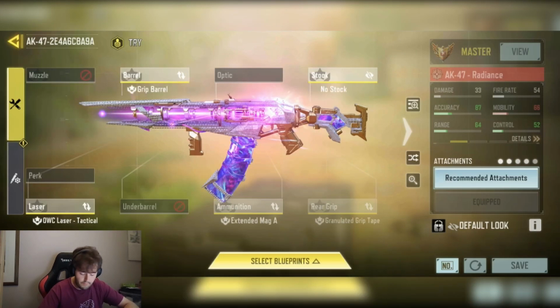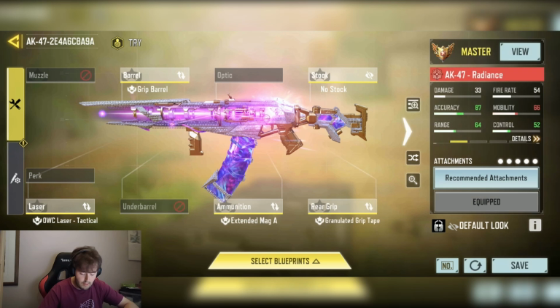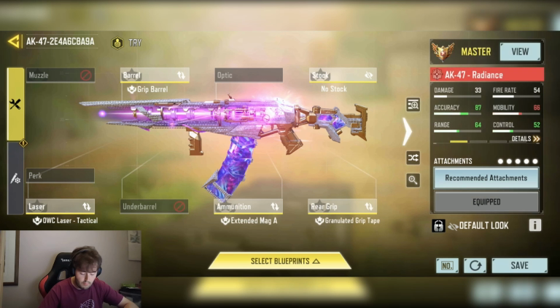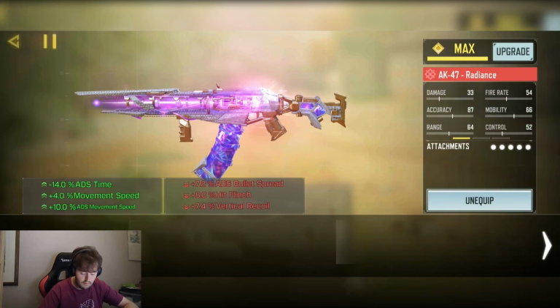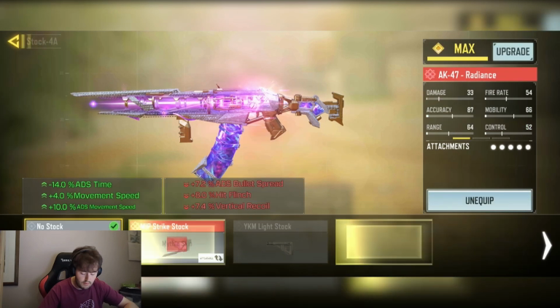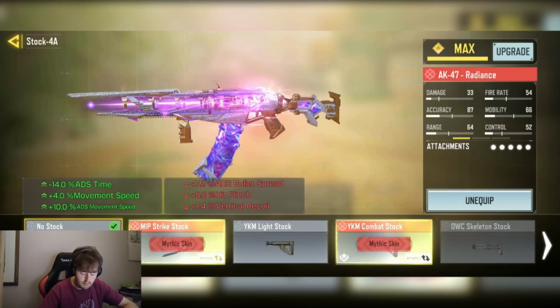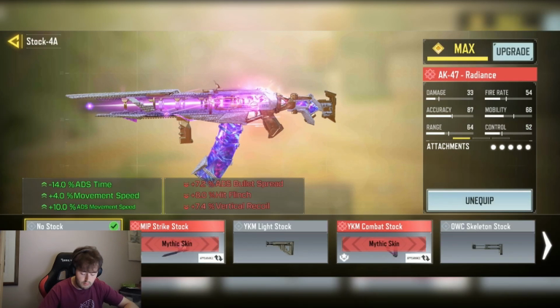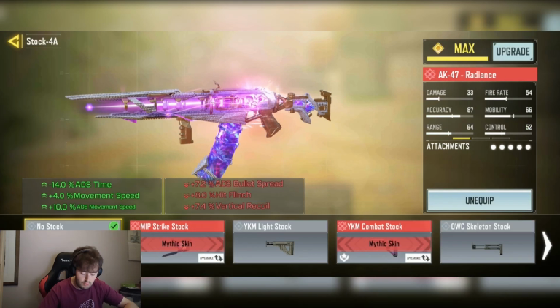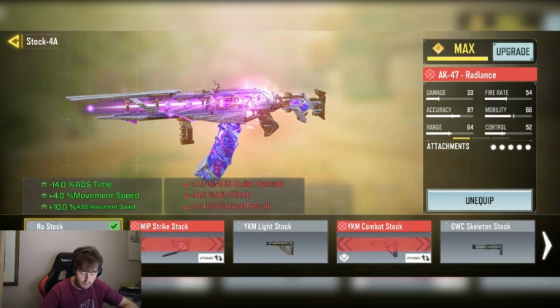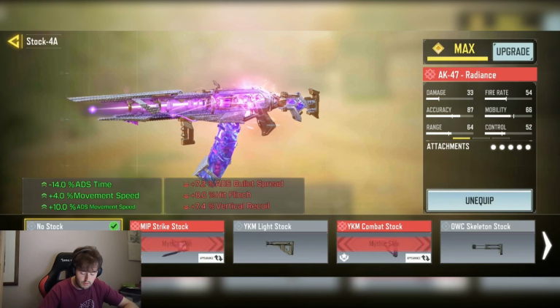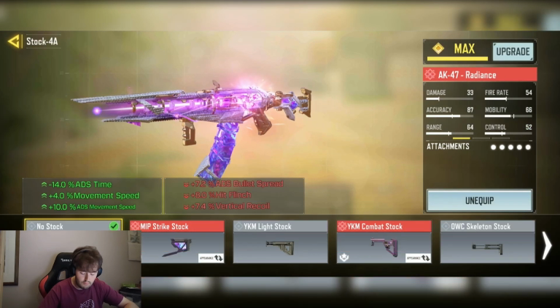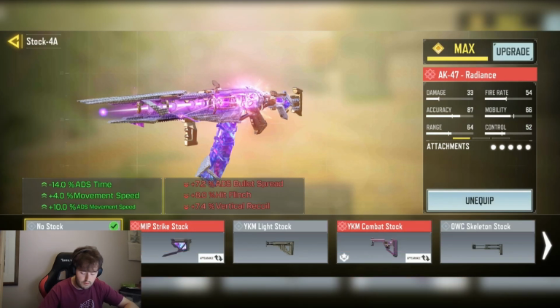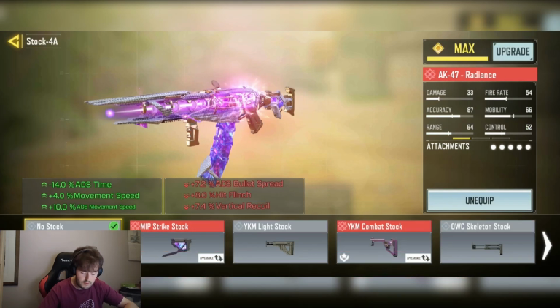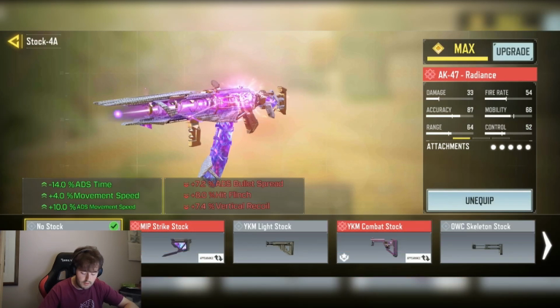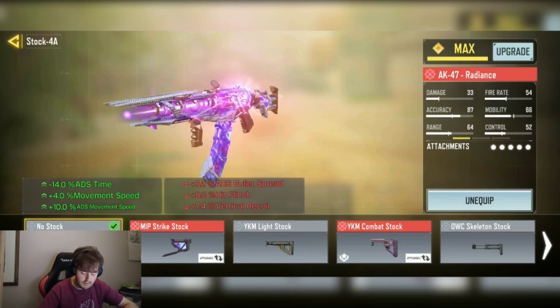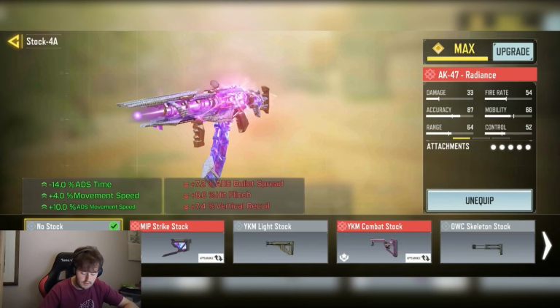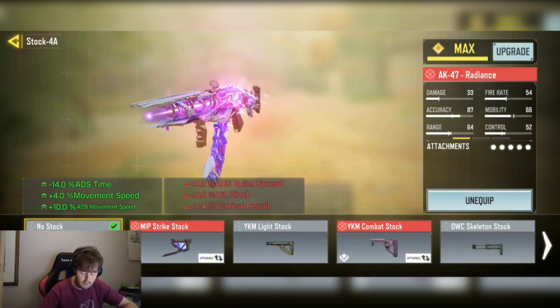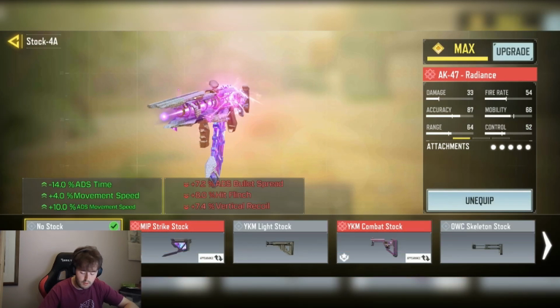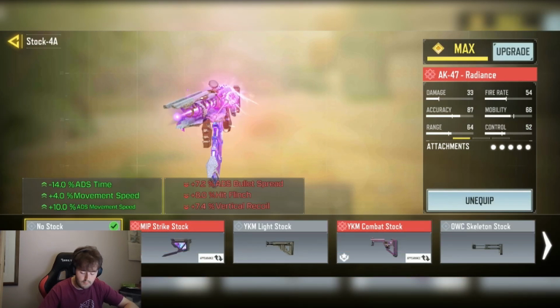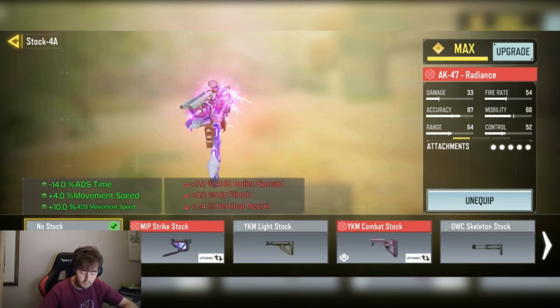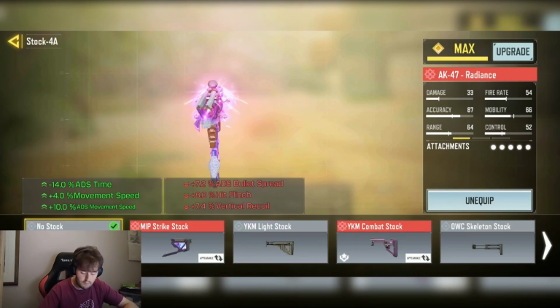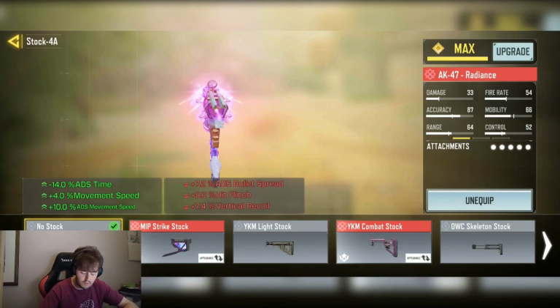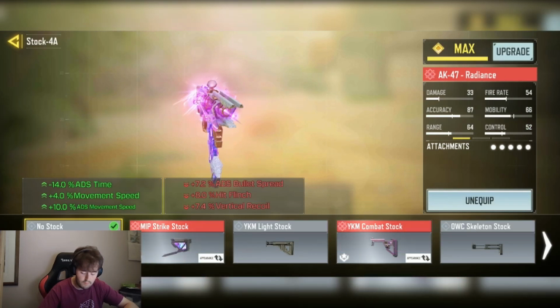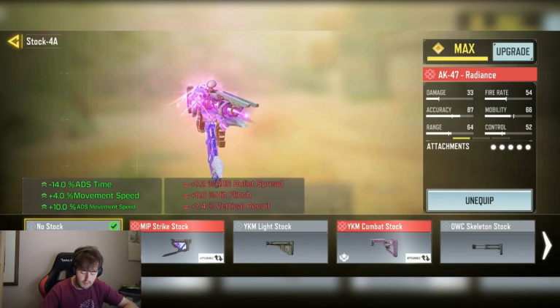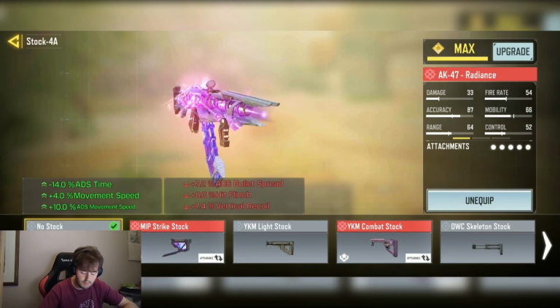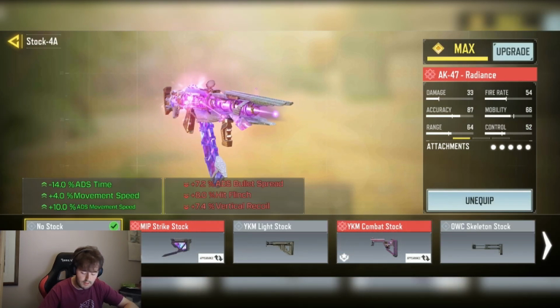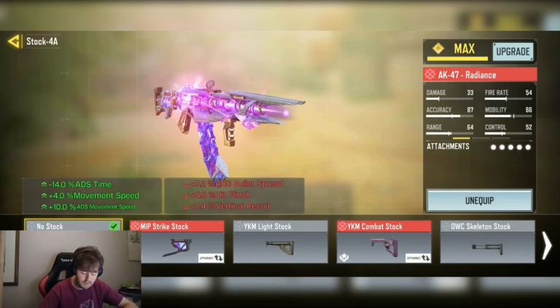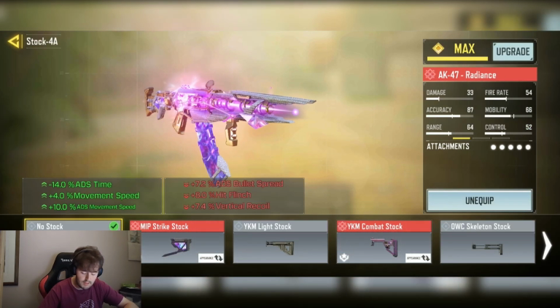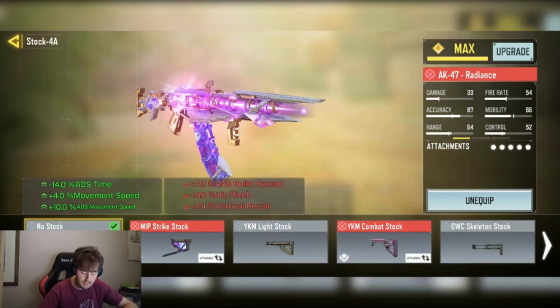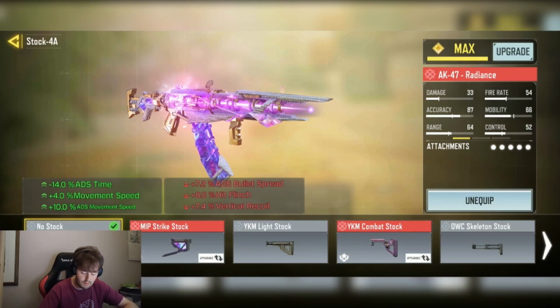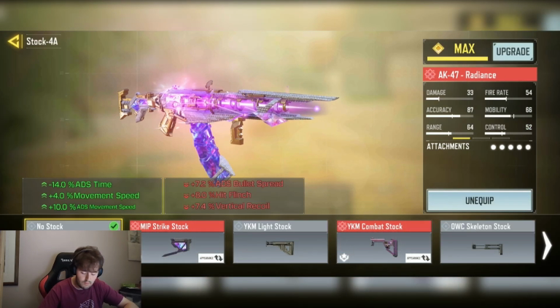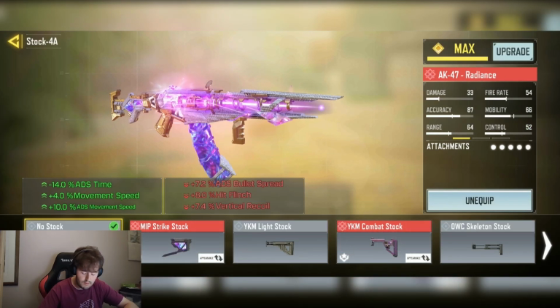We have the unison lock for the minus 14% AGS time, plus 4% movement speed and plus 10% AGS movement speed.